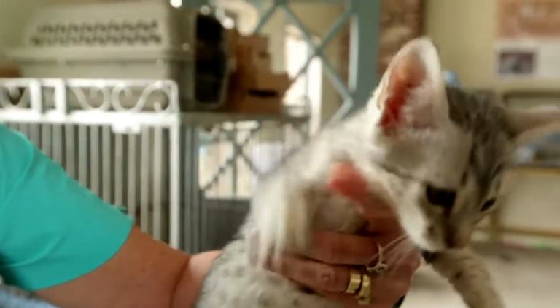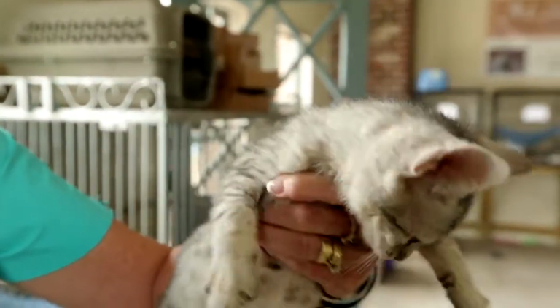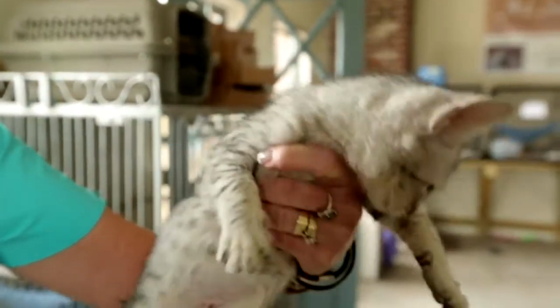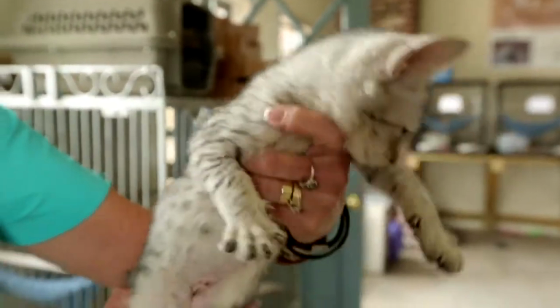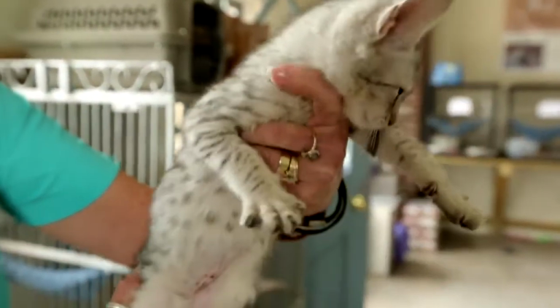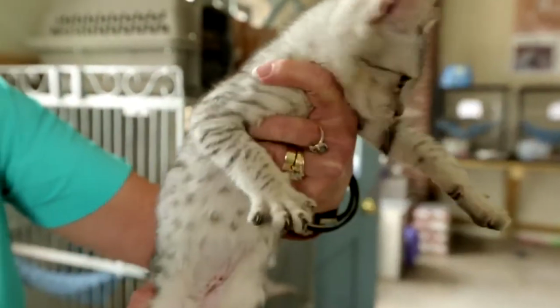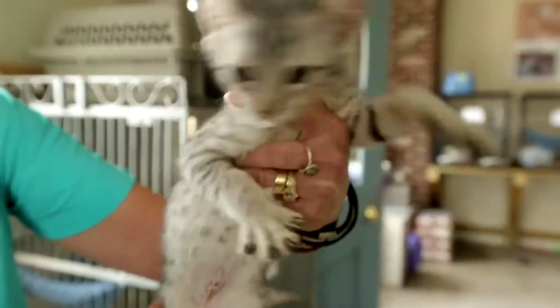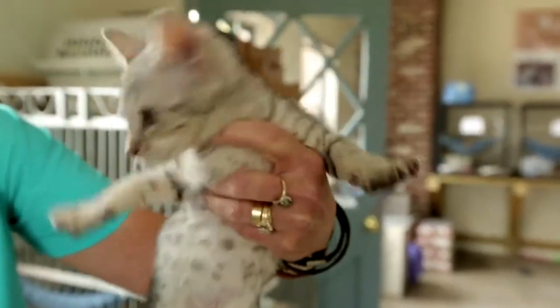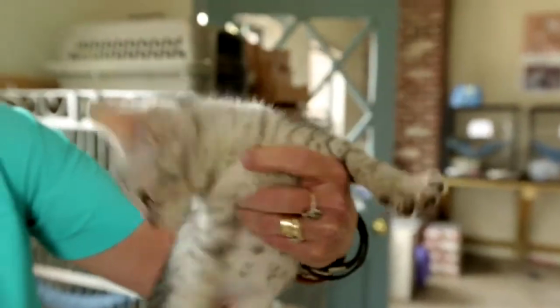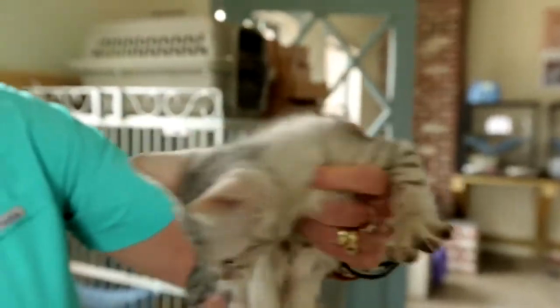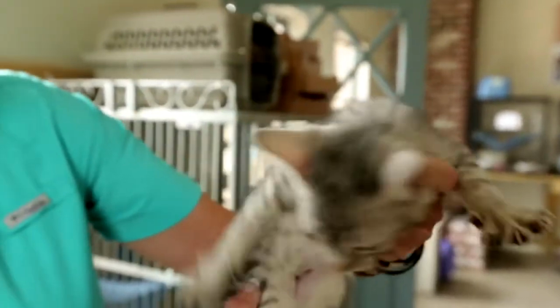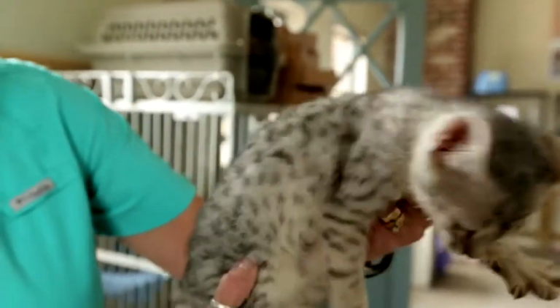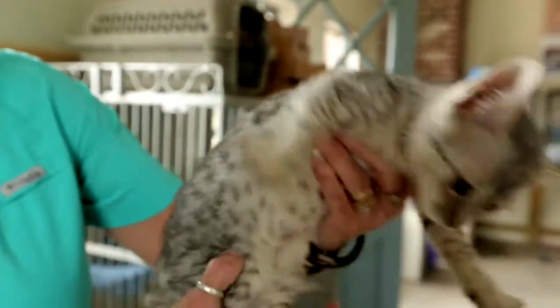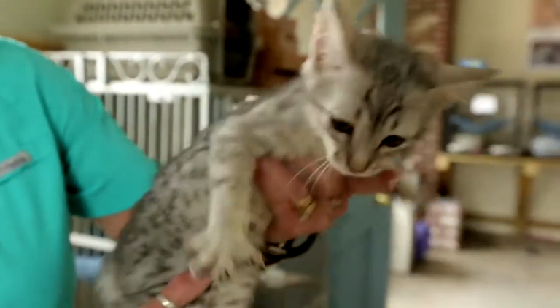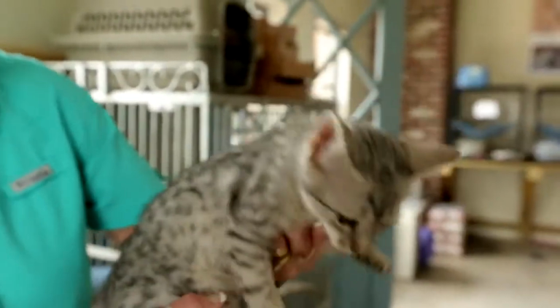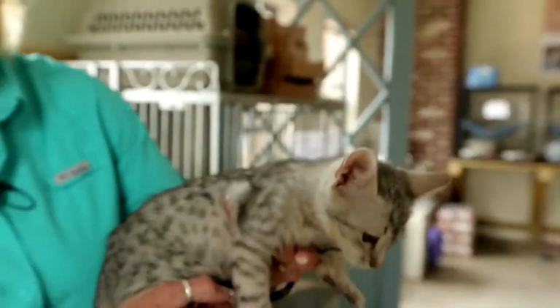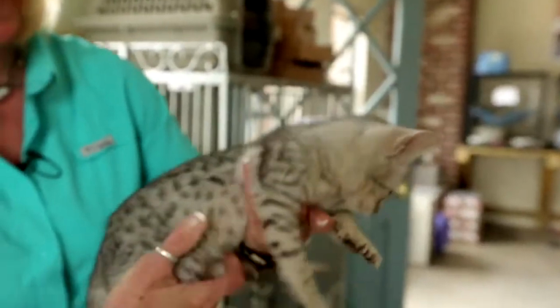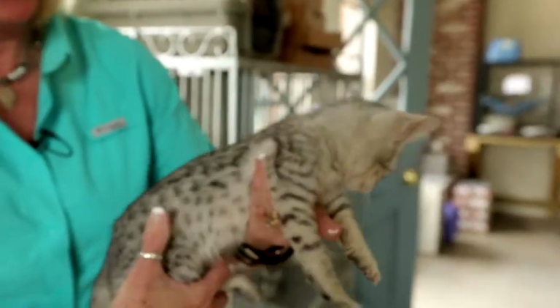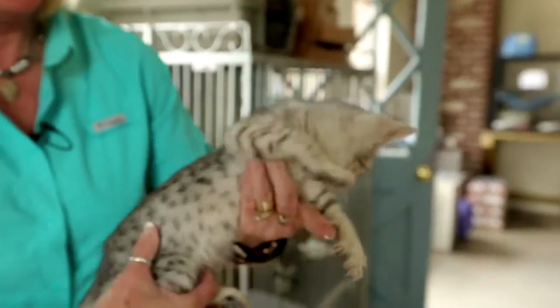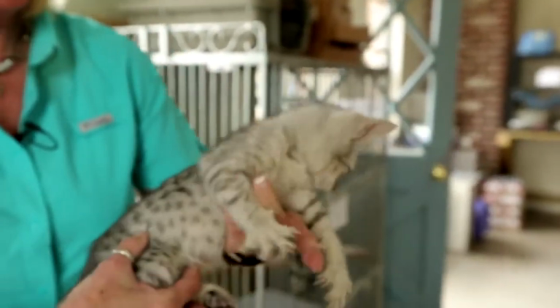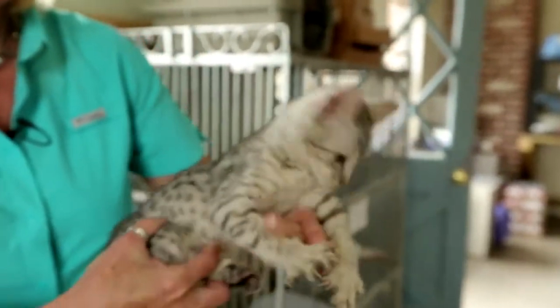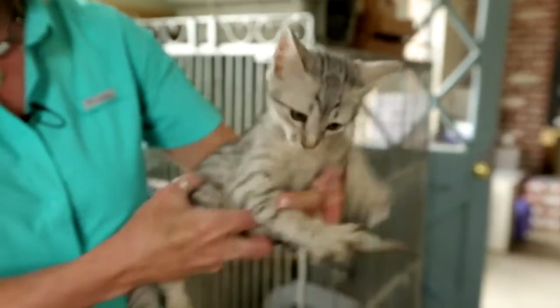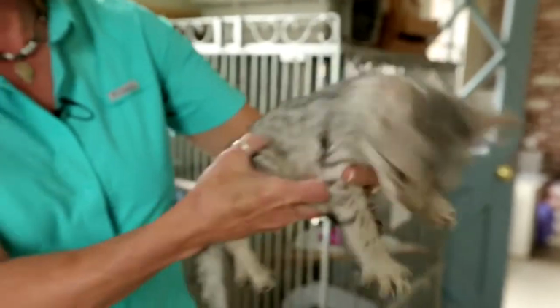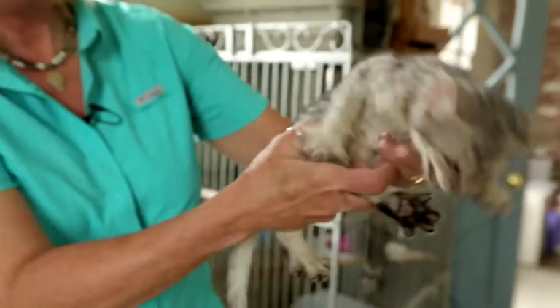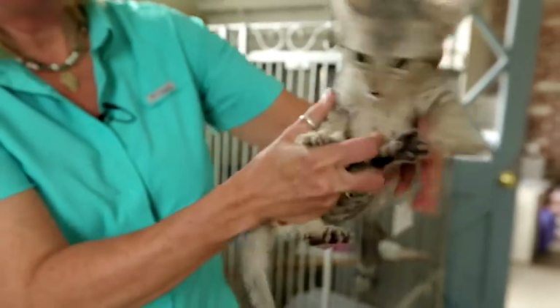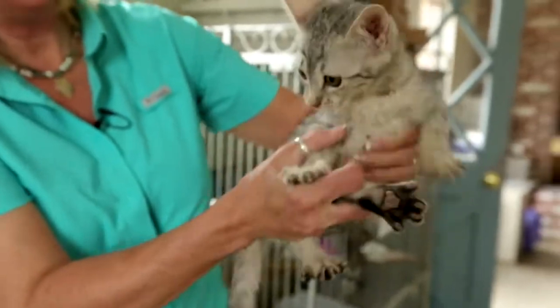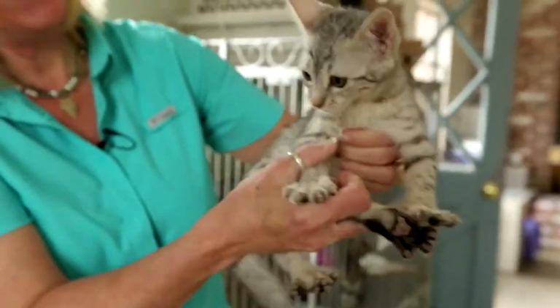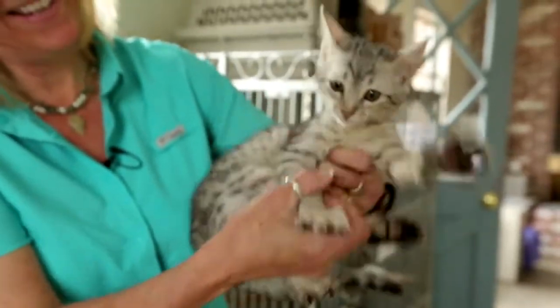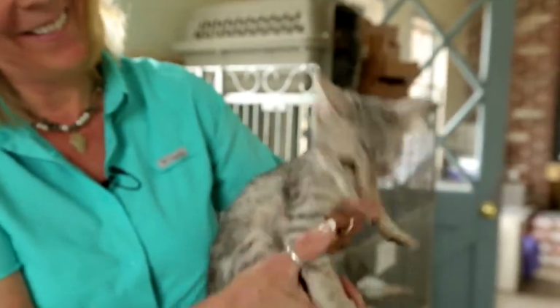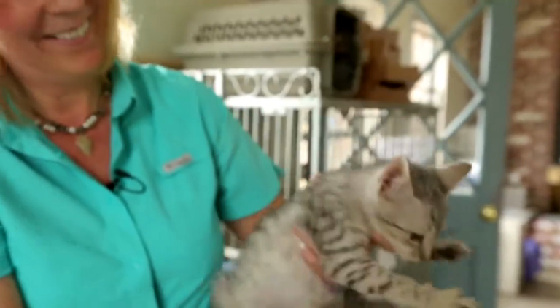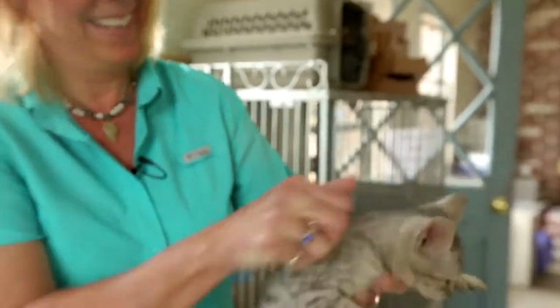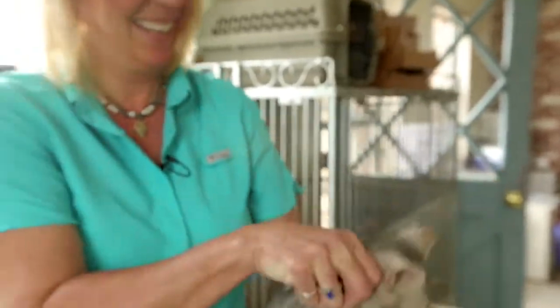We've sent them to Switzerland, England, France, Brazil, China, and Russia.